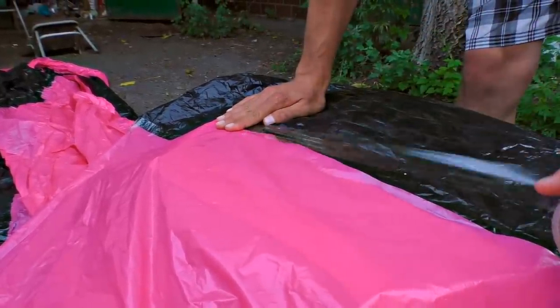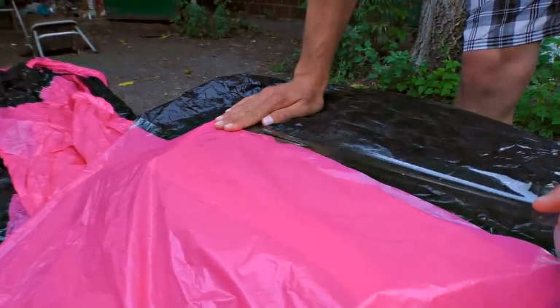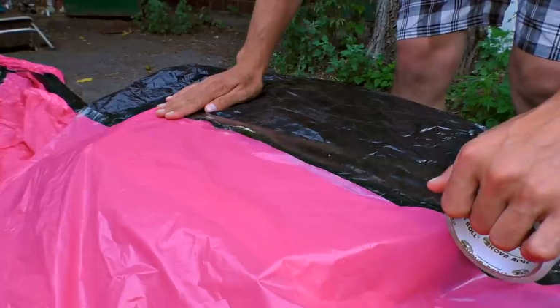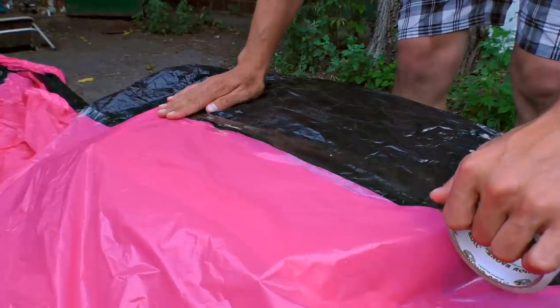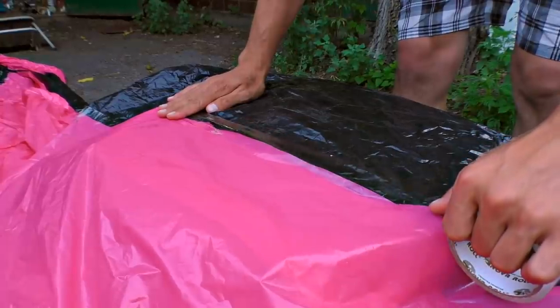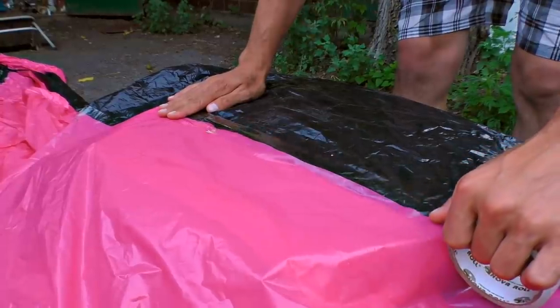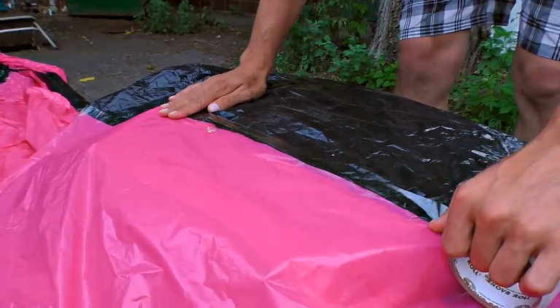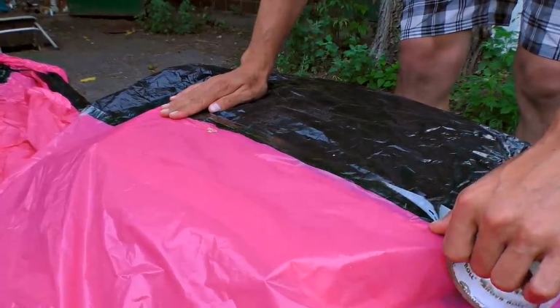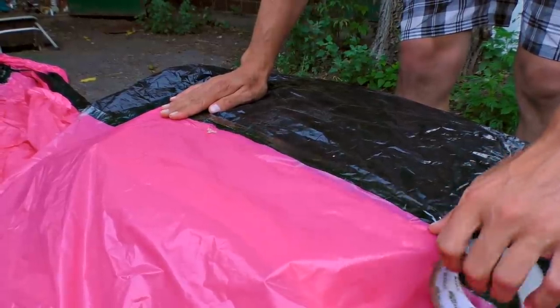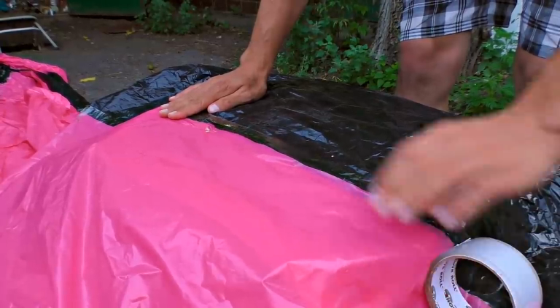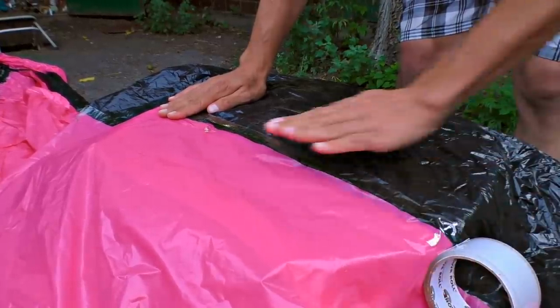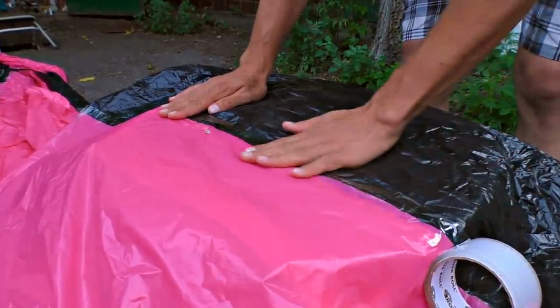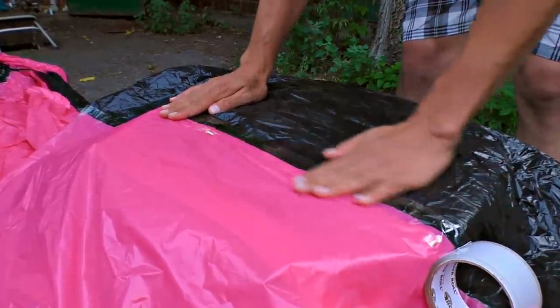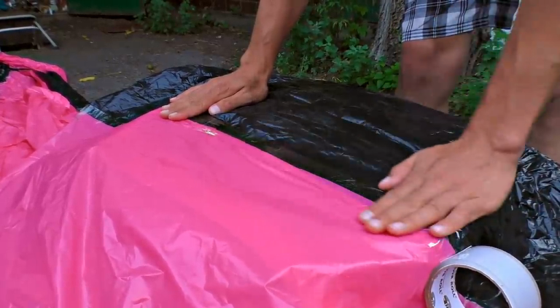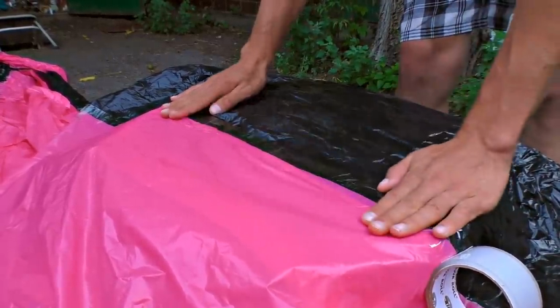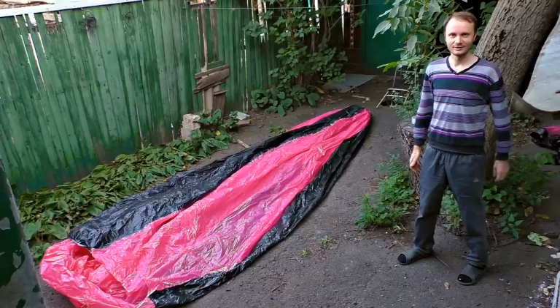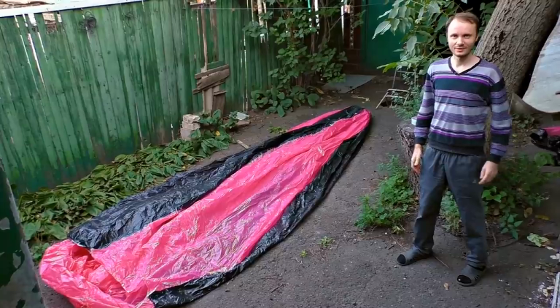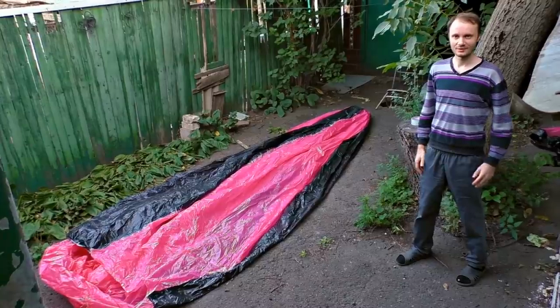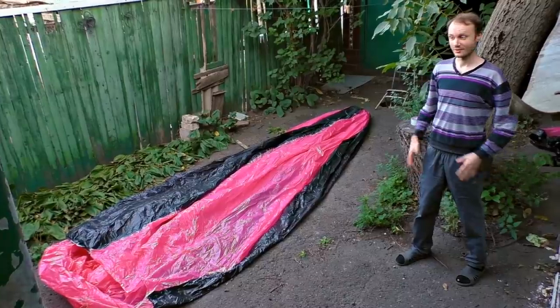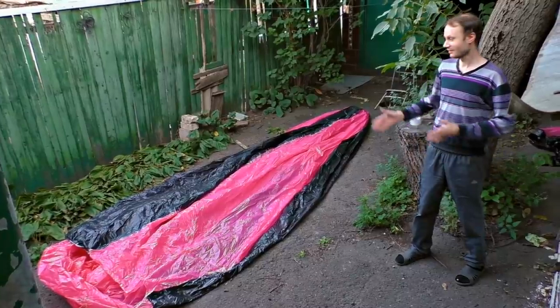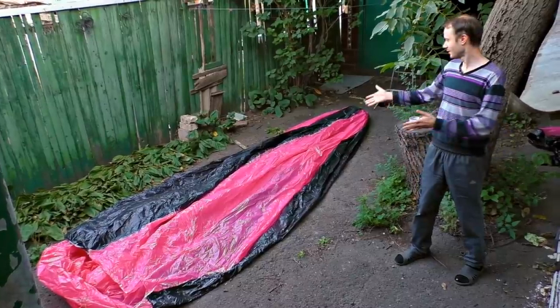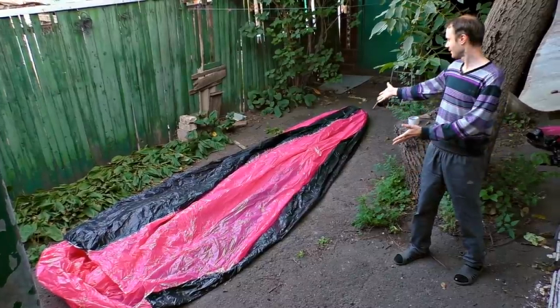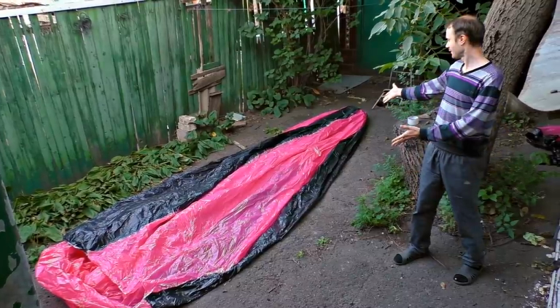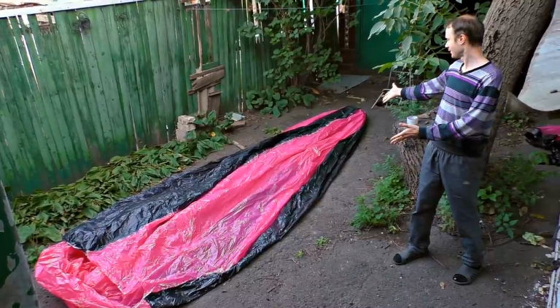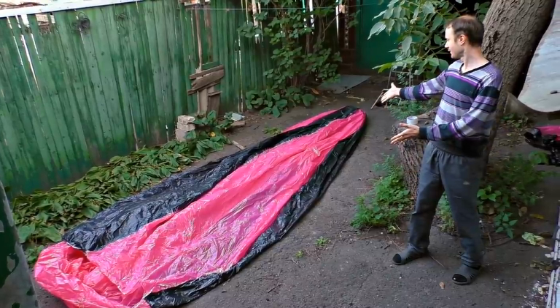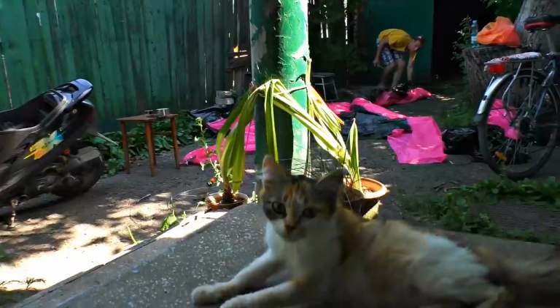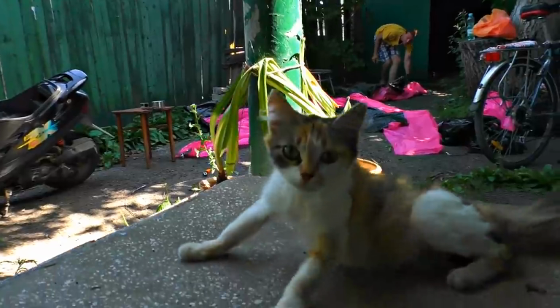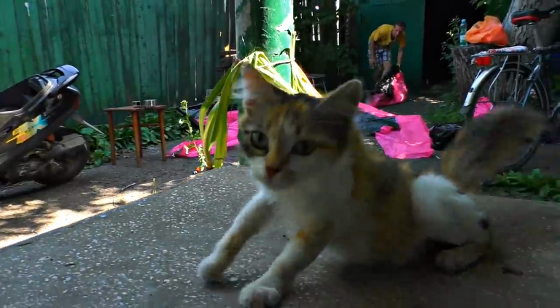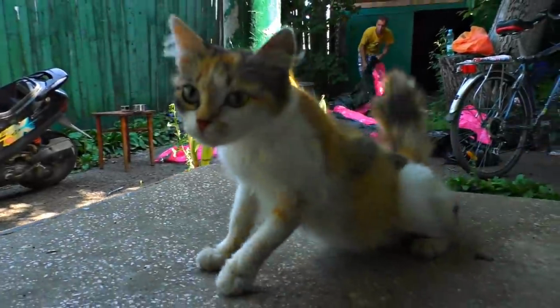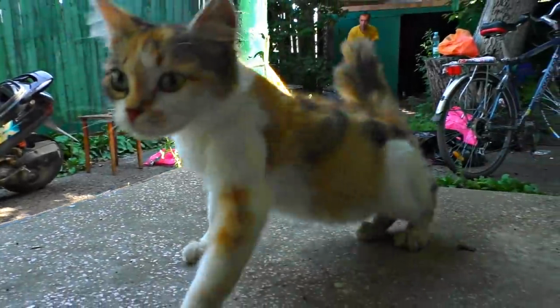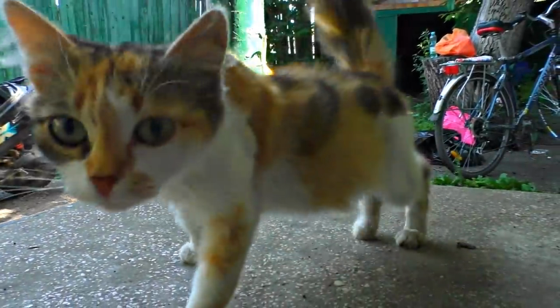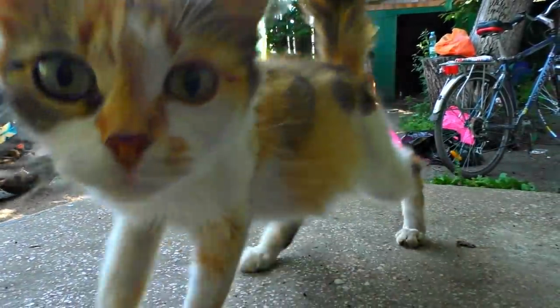There is one more thing to do. We should use some scotch tape to join all the parts. It's called the envelope. The little kitty approved that.